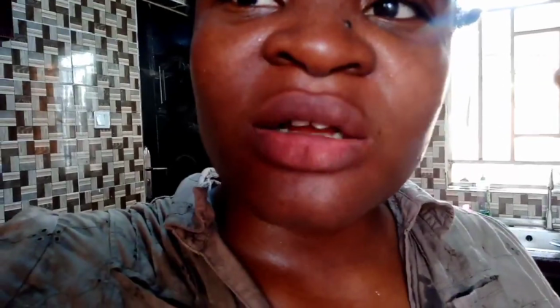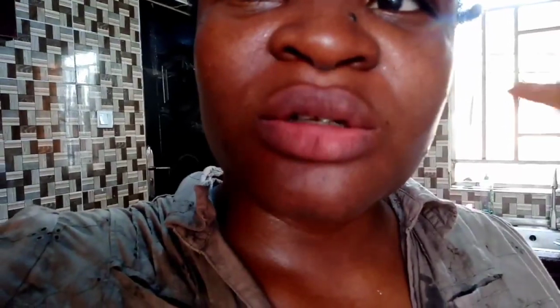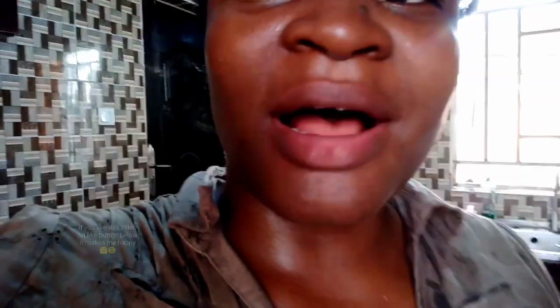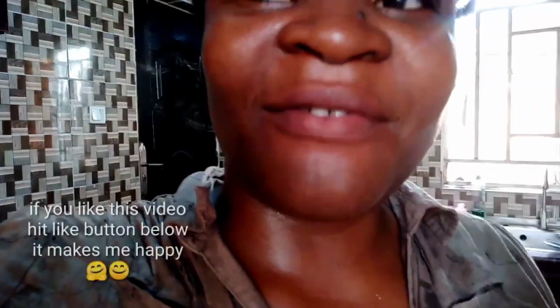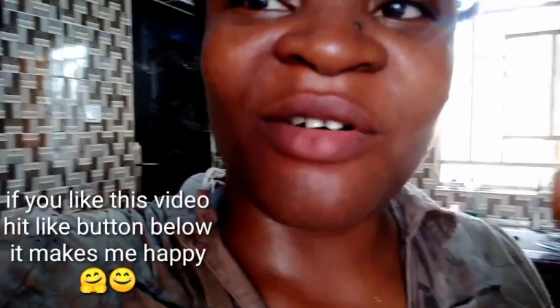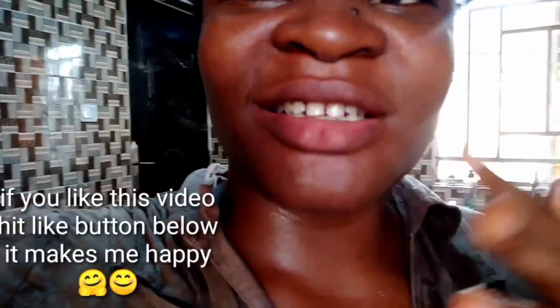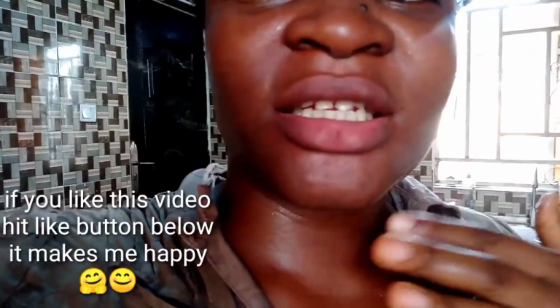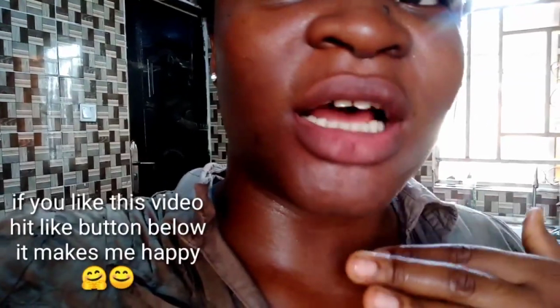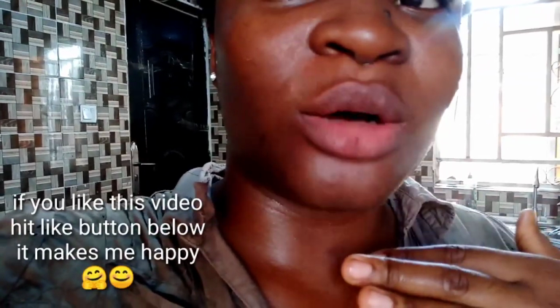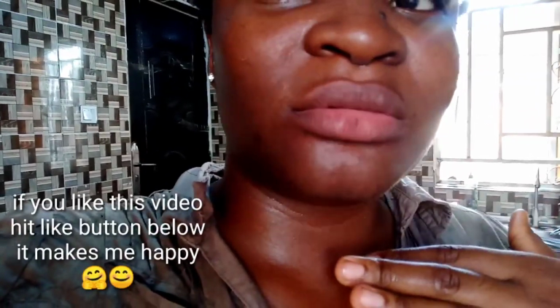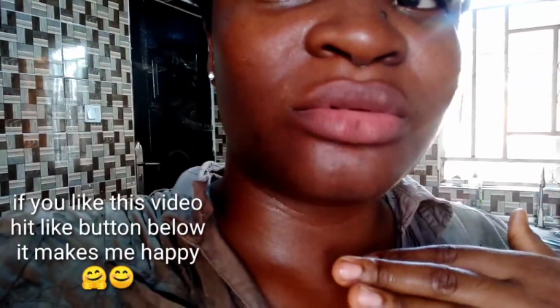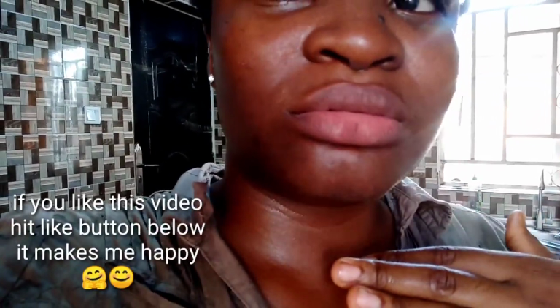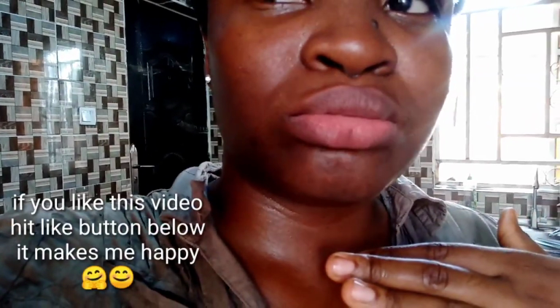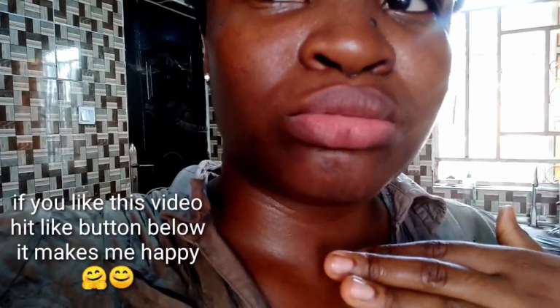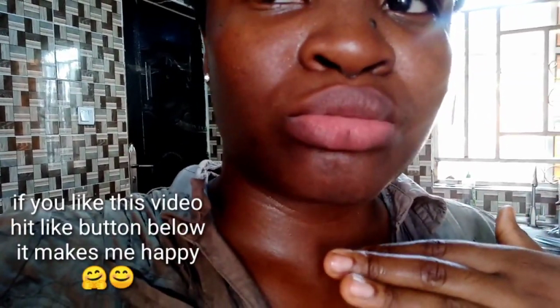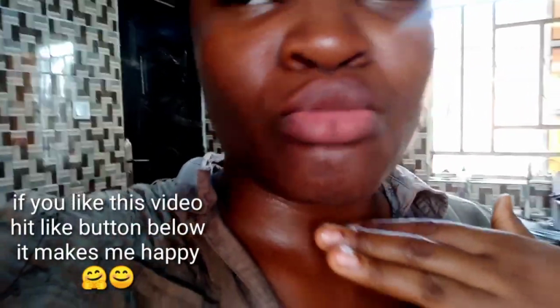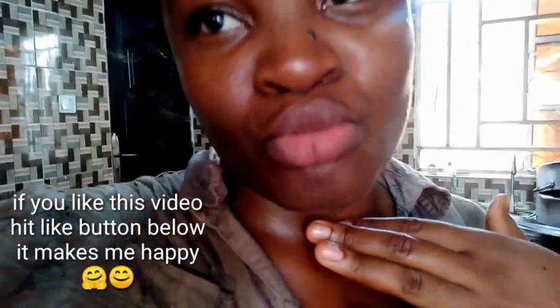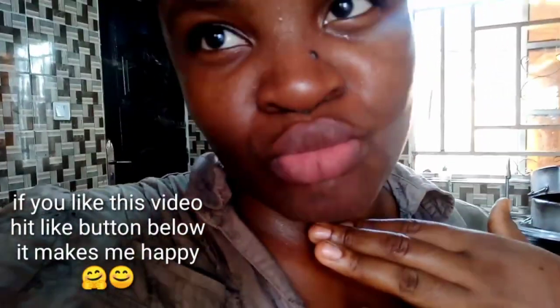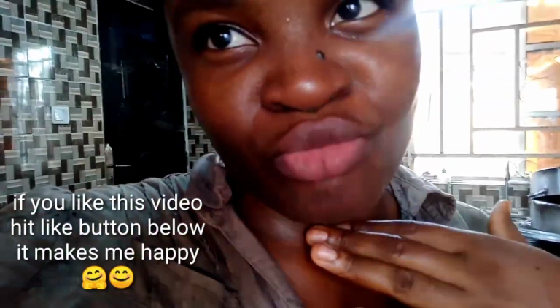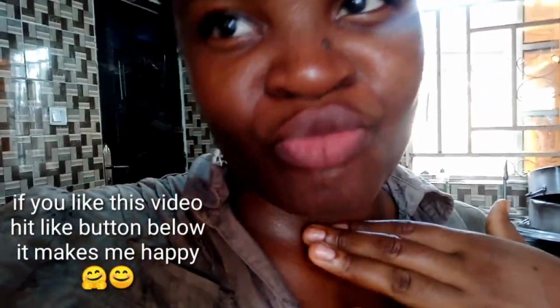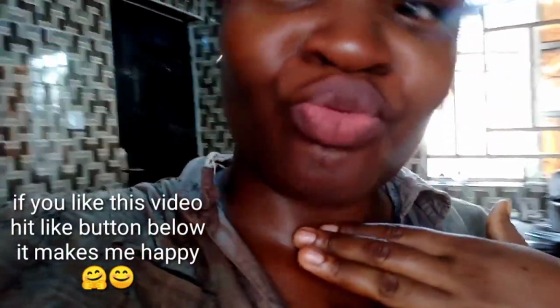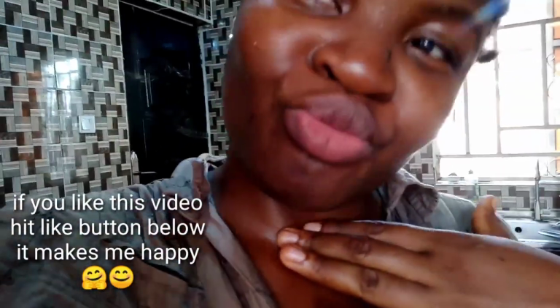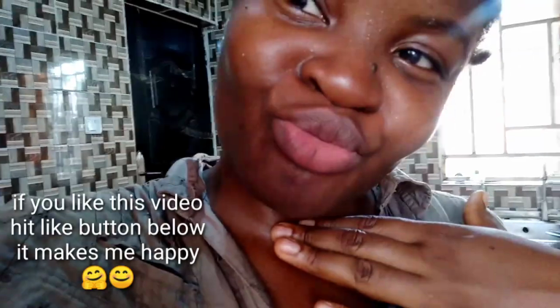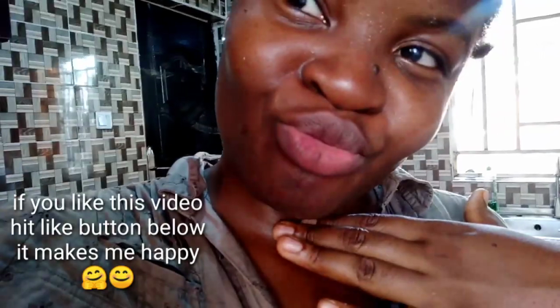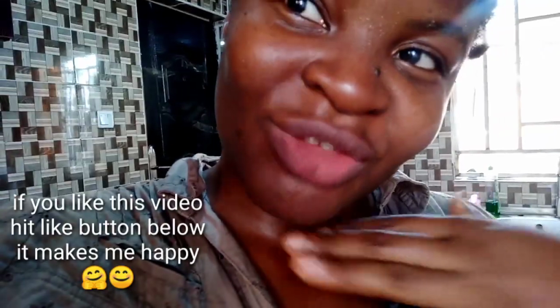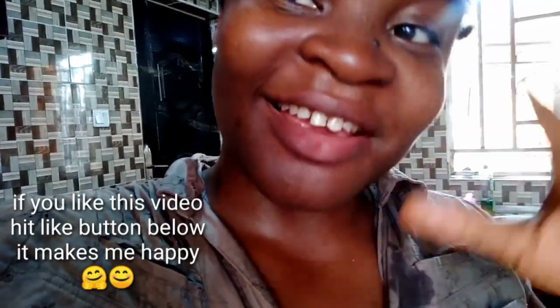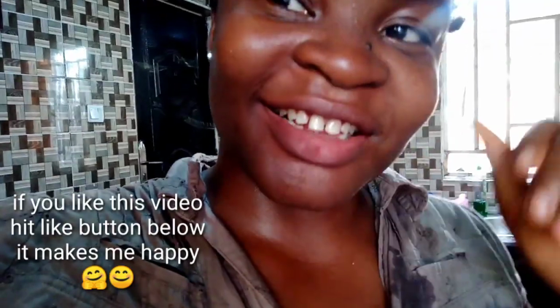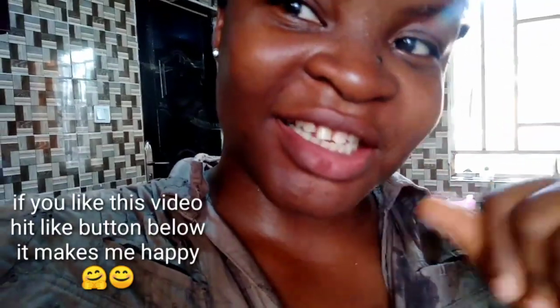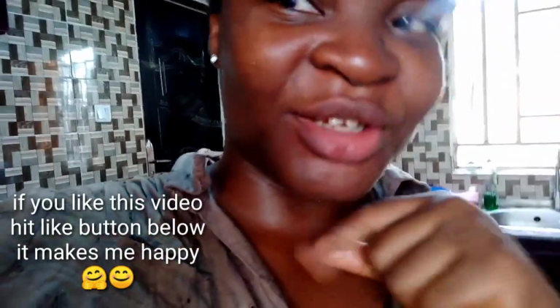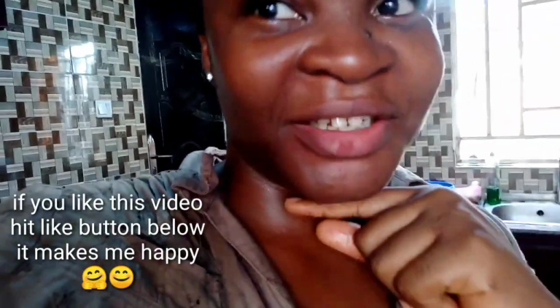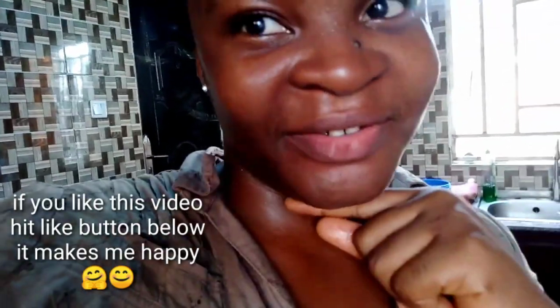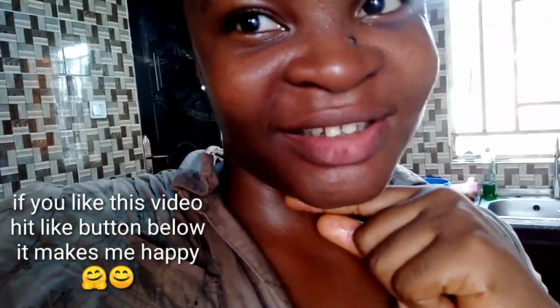I've washed it out and you can see the difference.